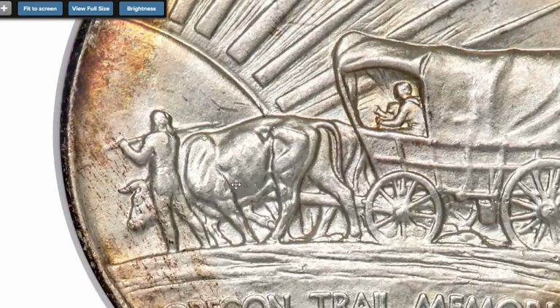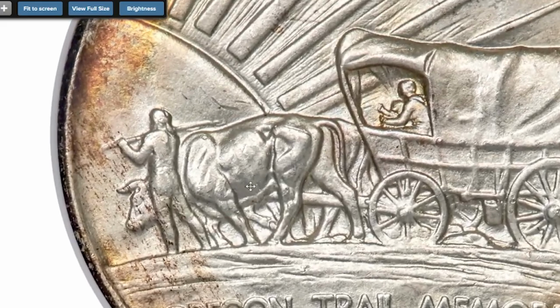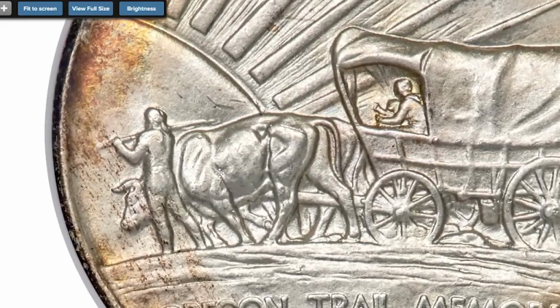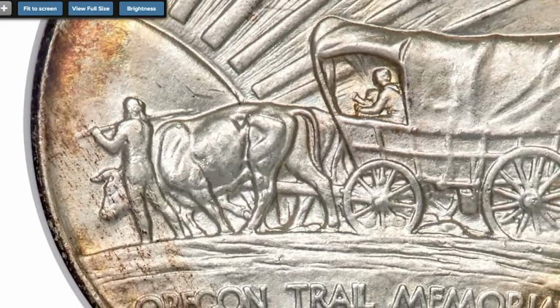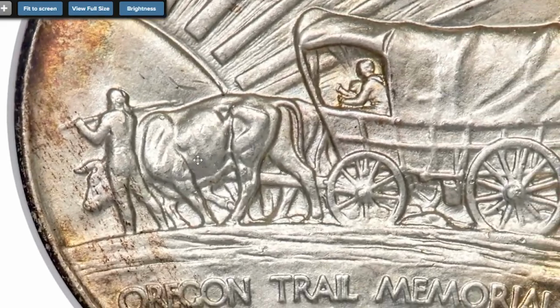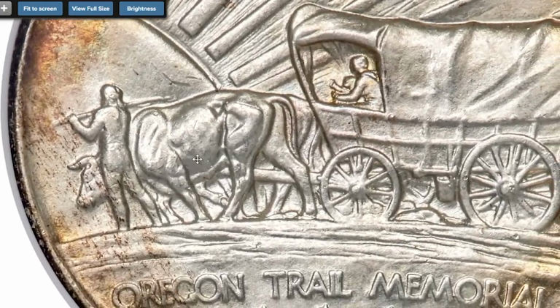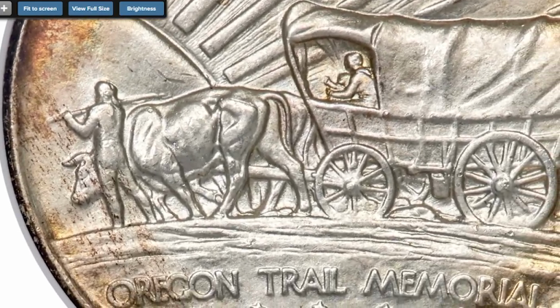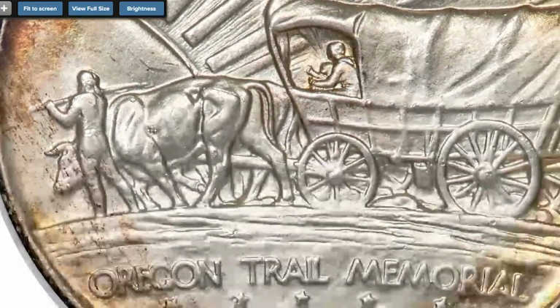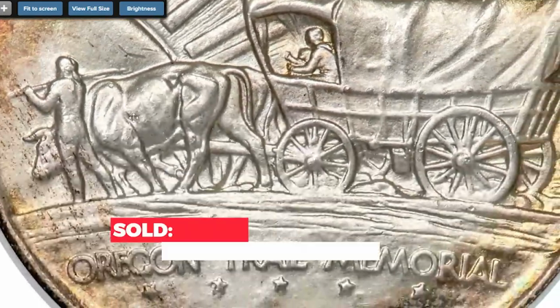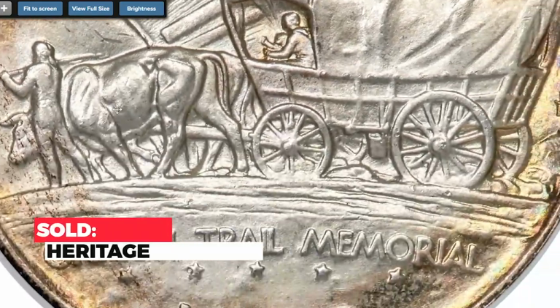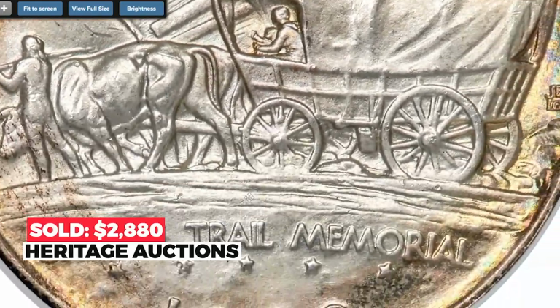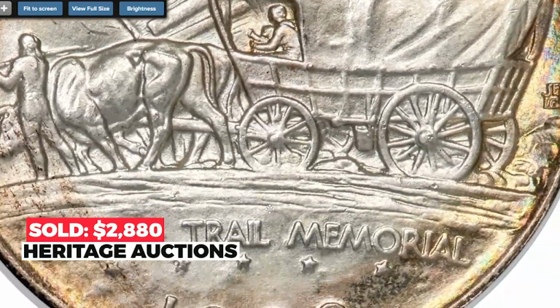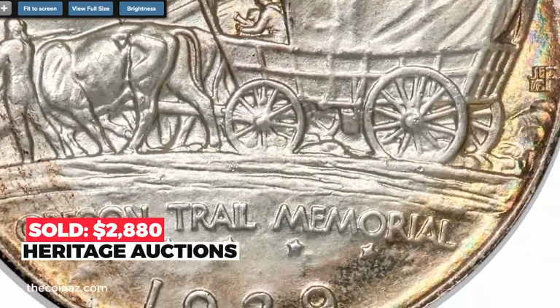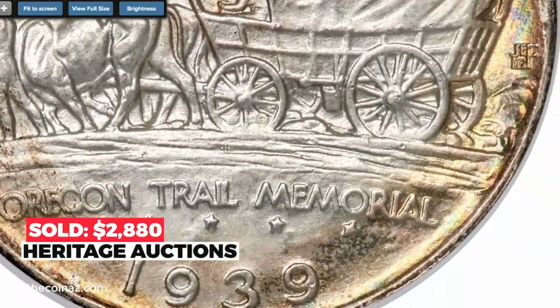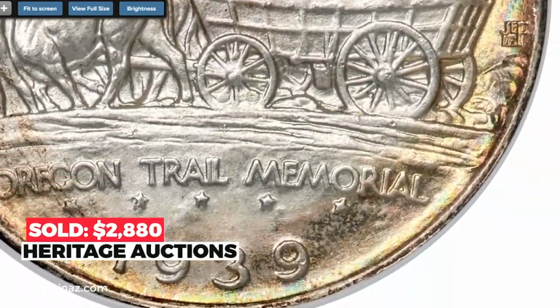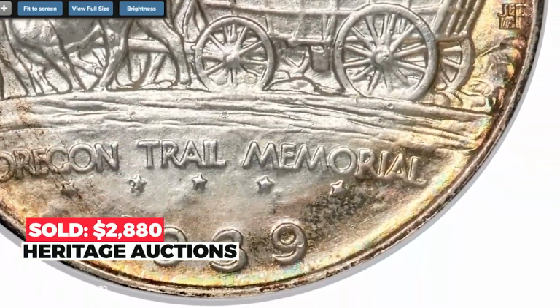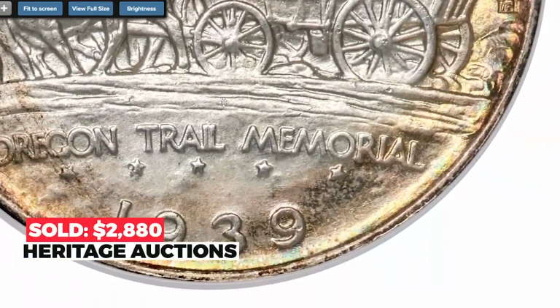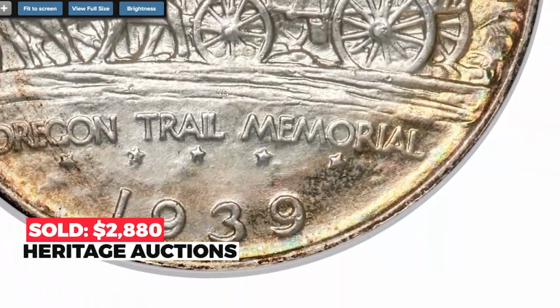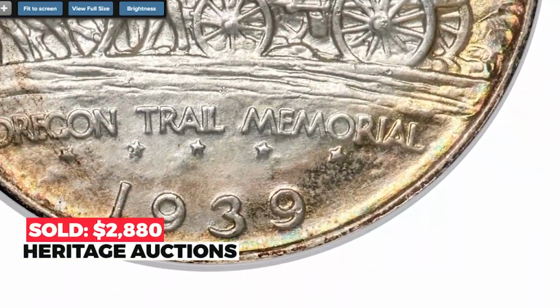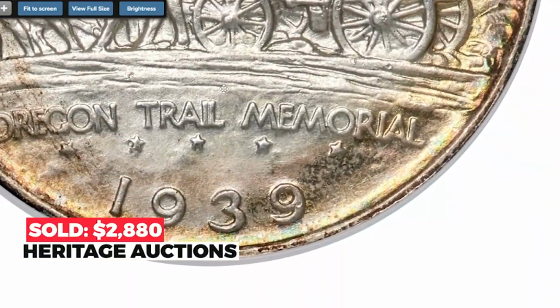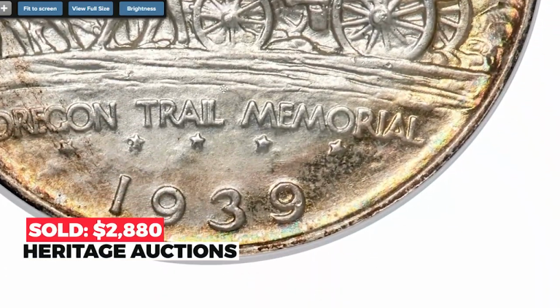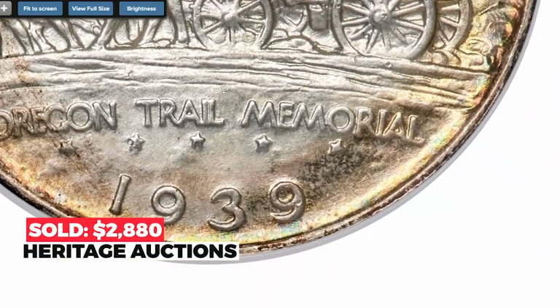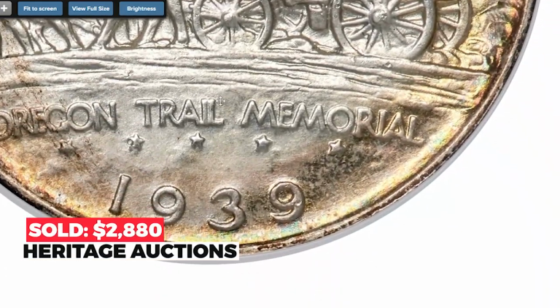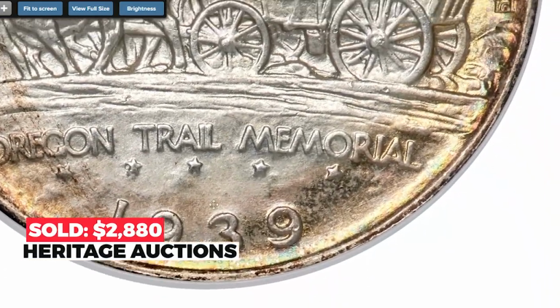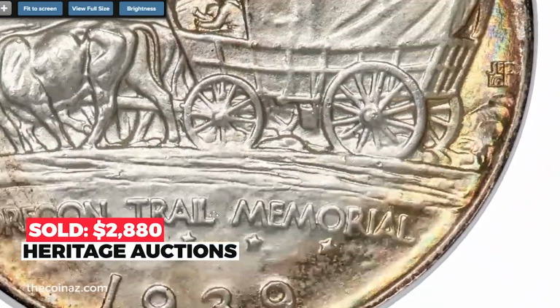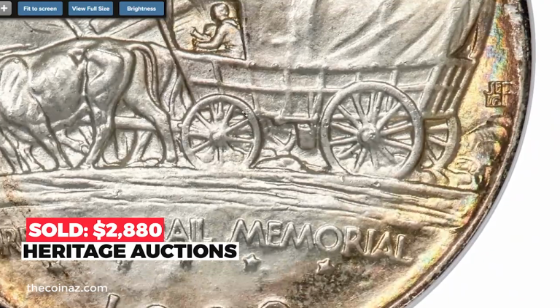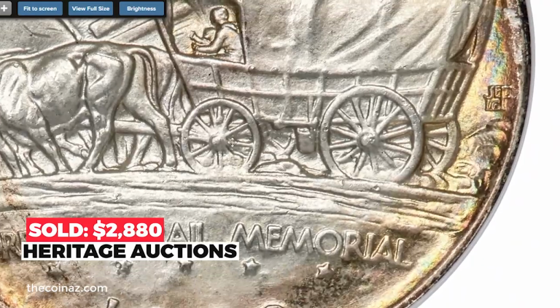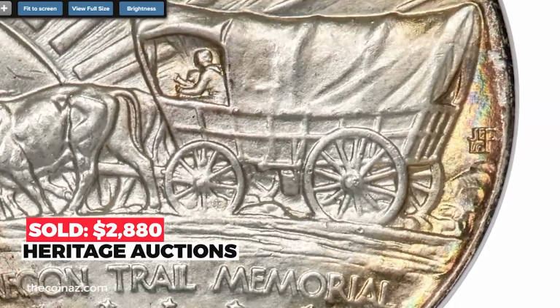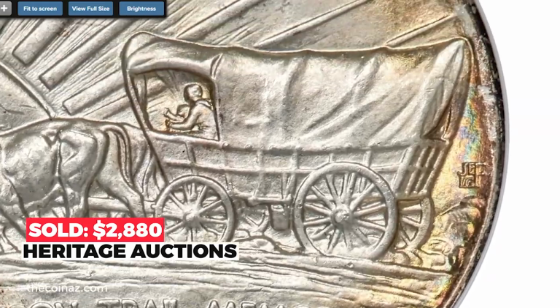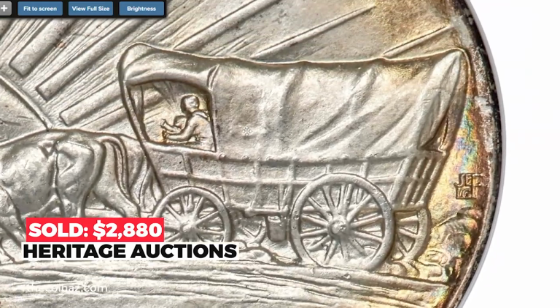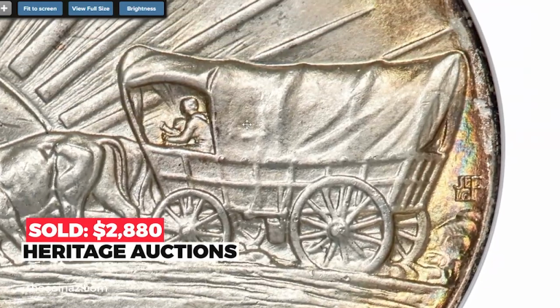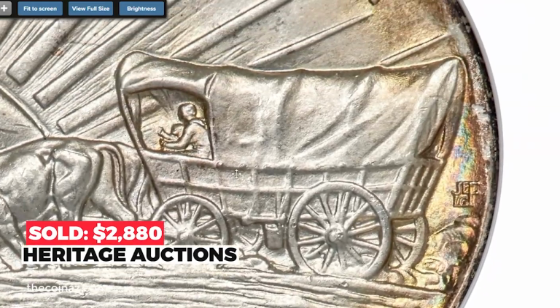Sold on December 16, 2022 for $2,880 at Heritage Auctions.